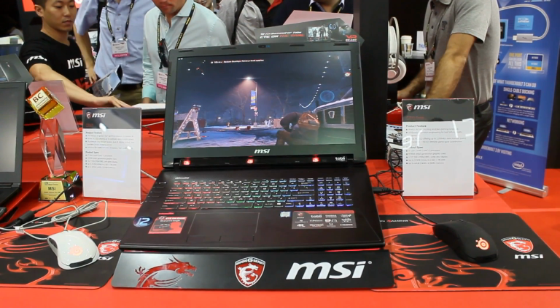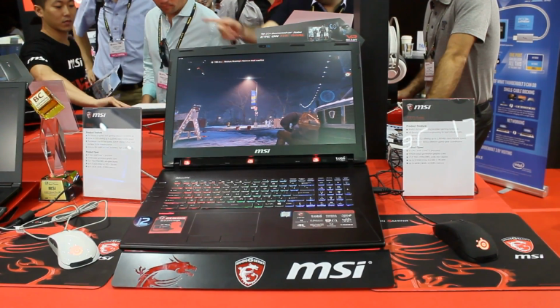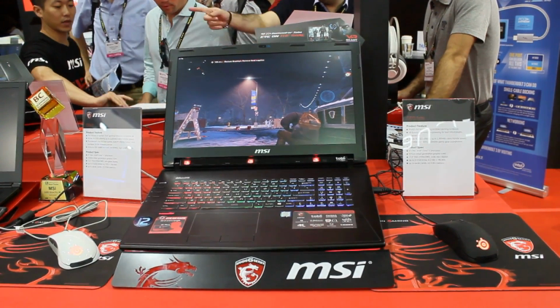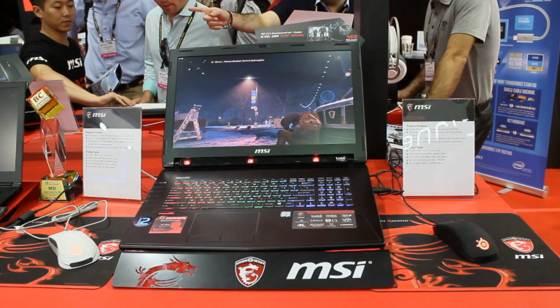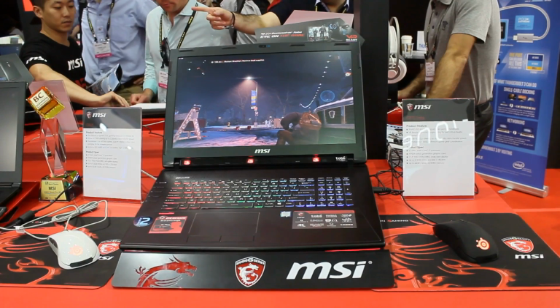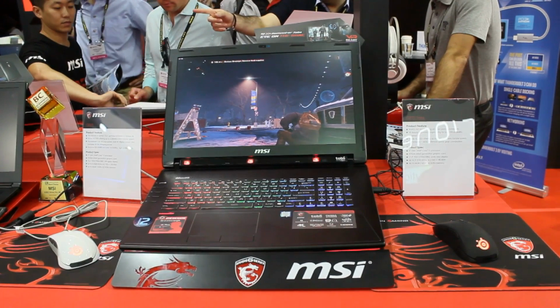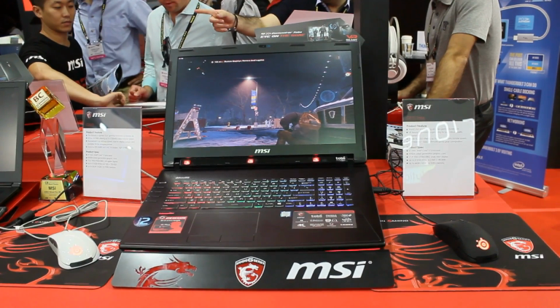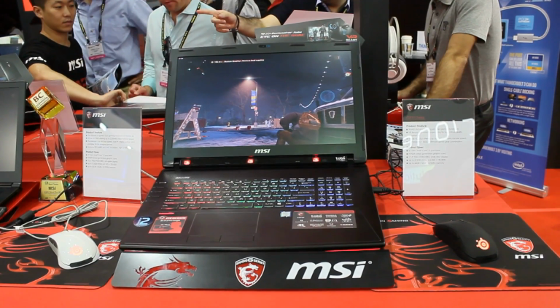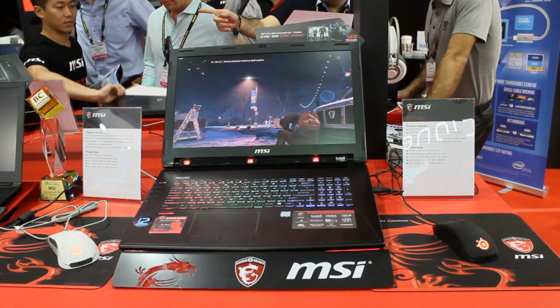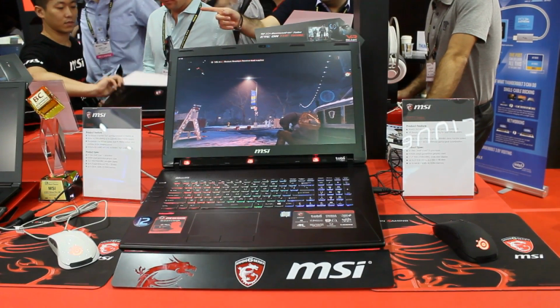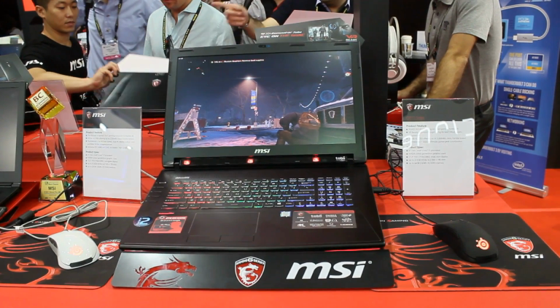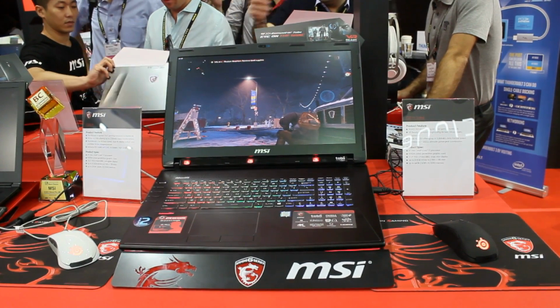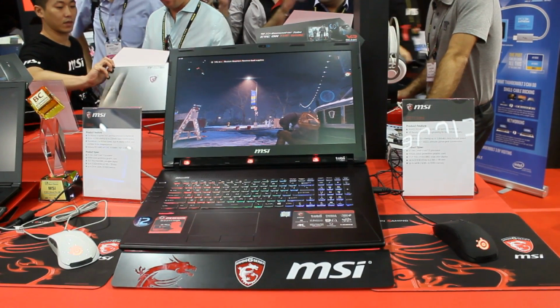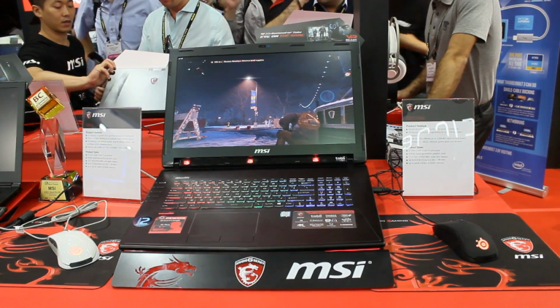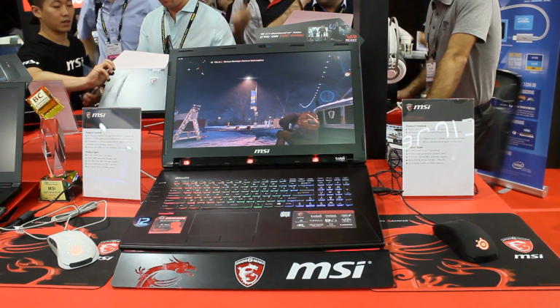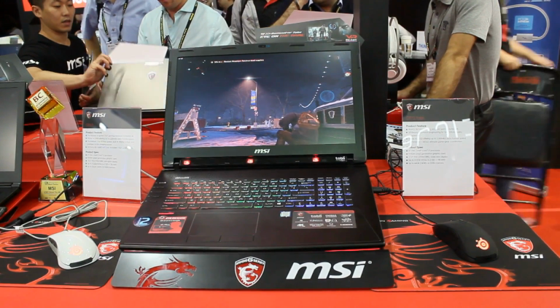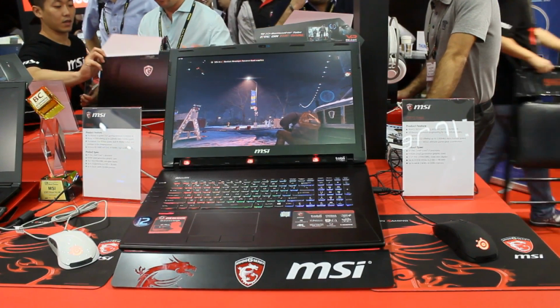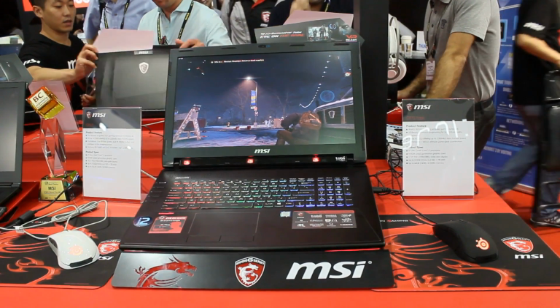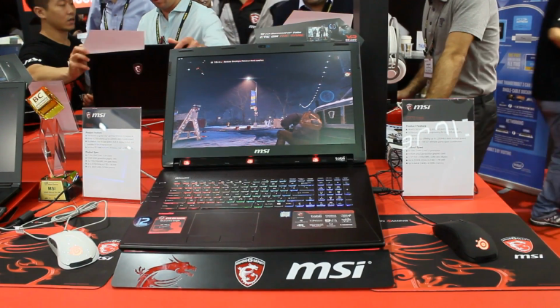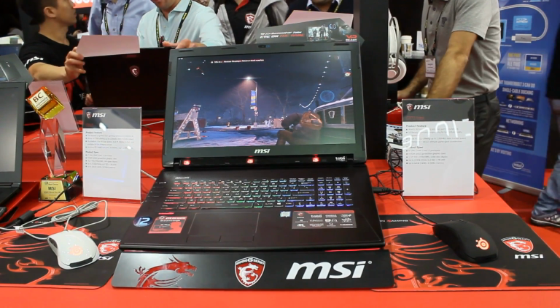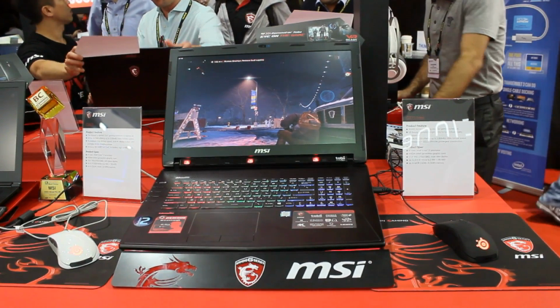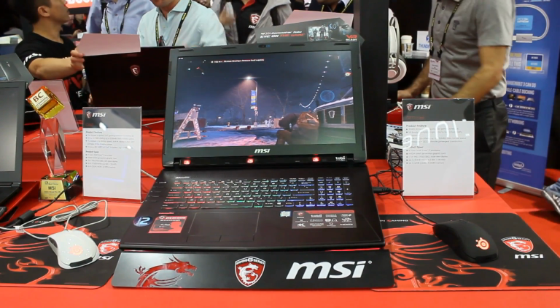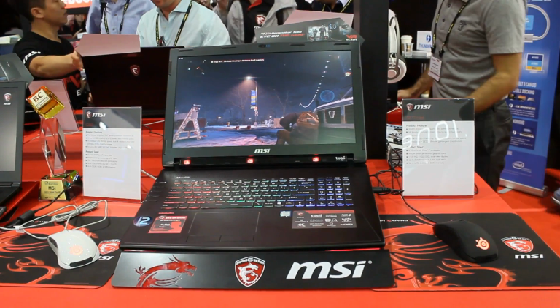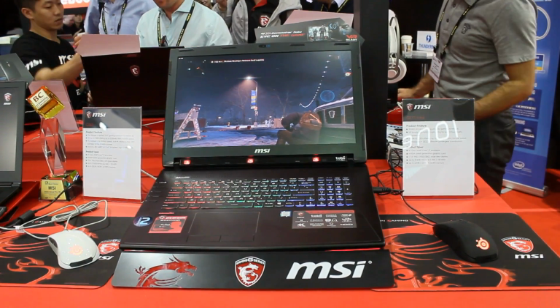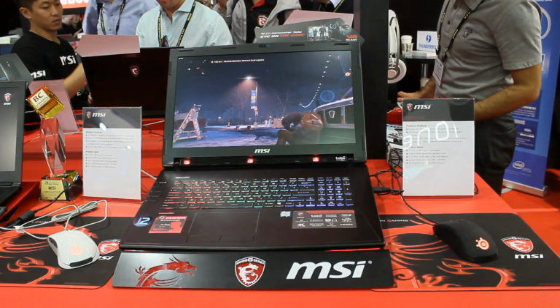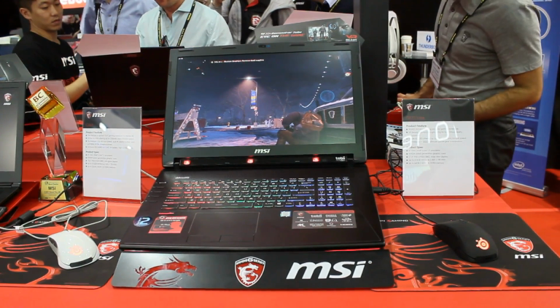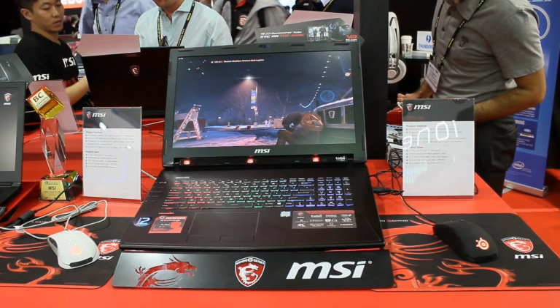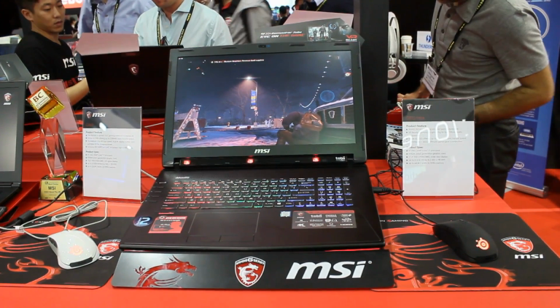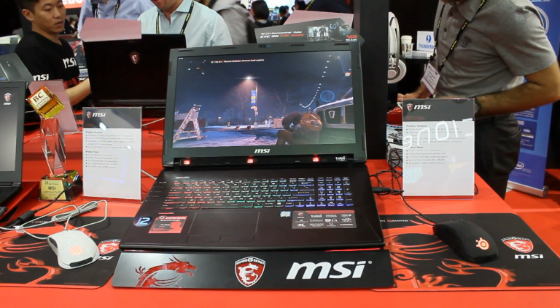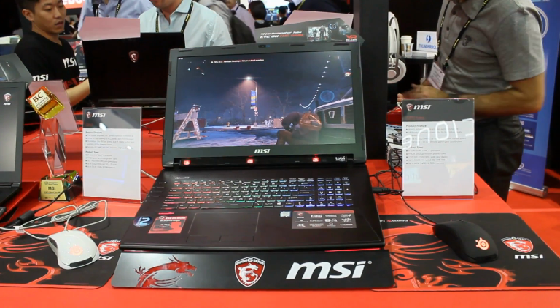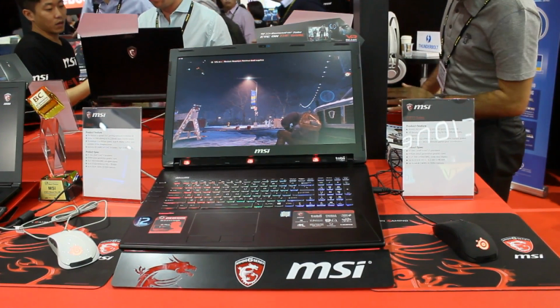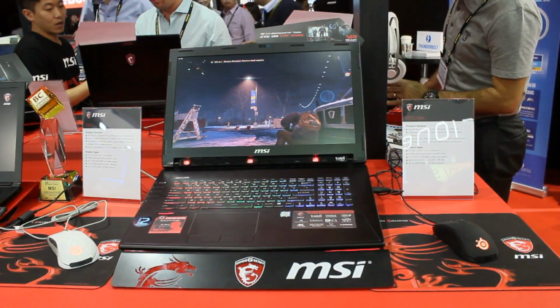I actually took a video of that but that seems to have disappeared, so here's just the laptop itself unfortunately.